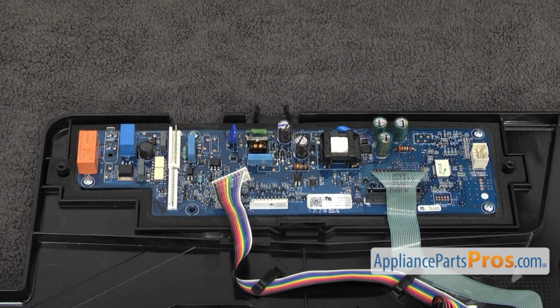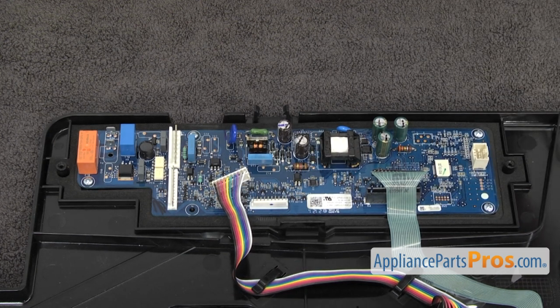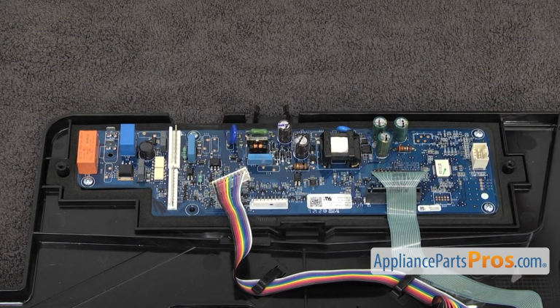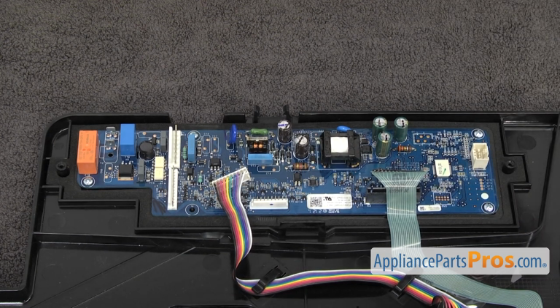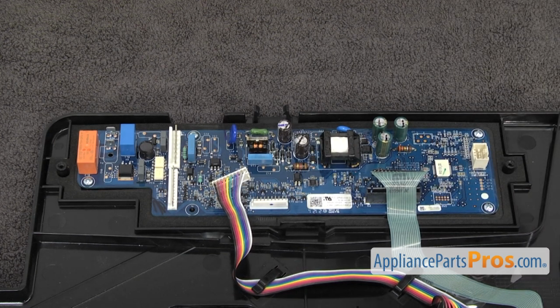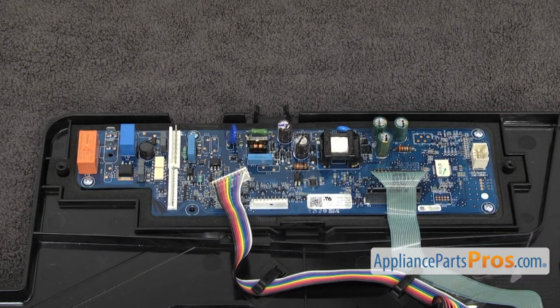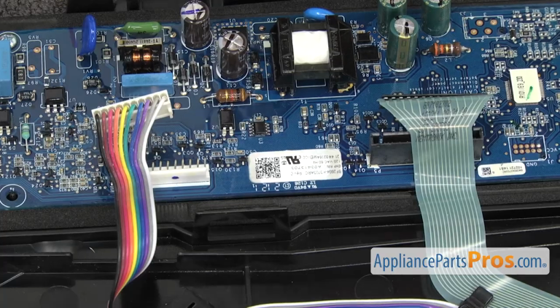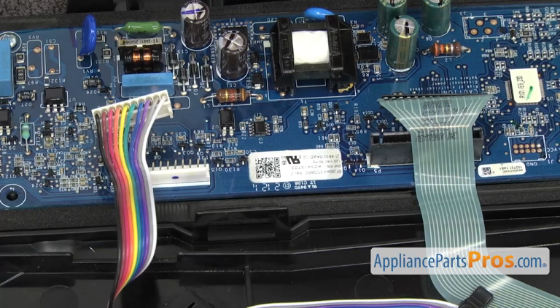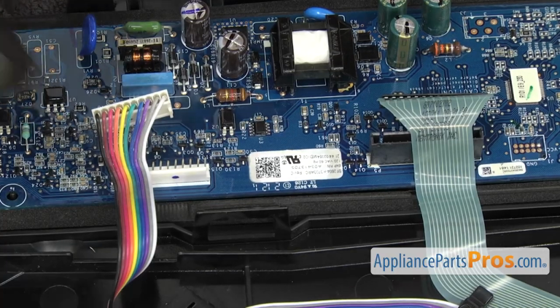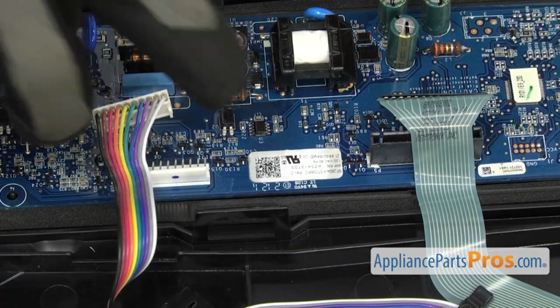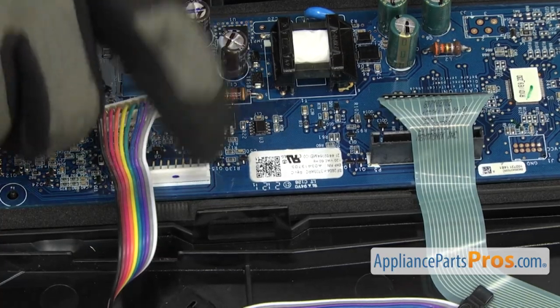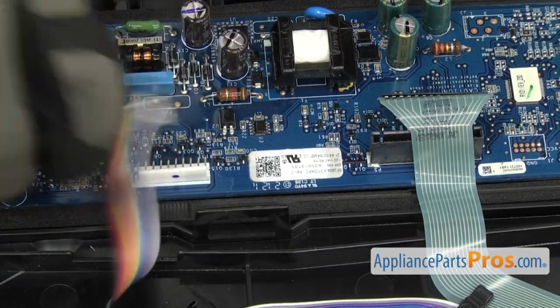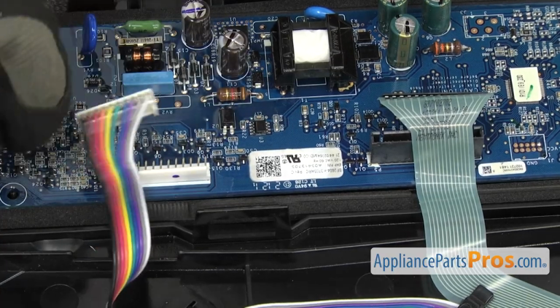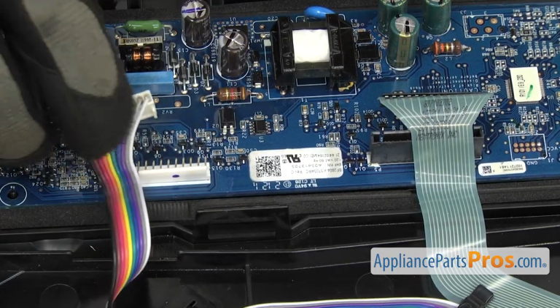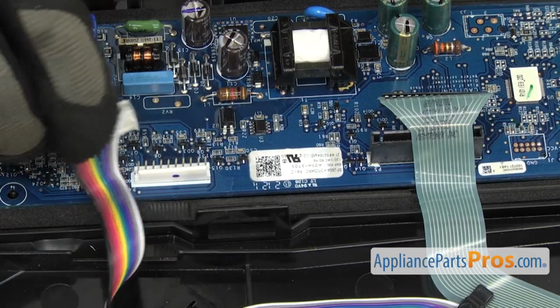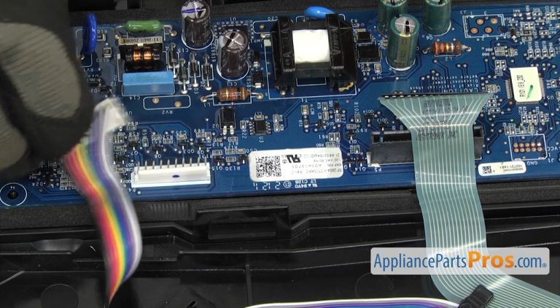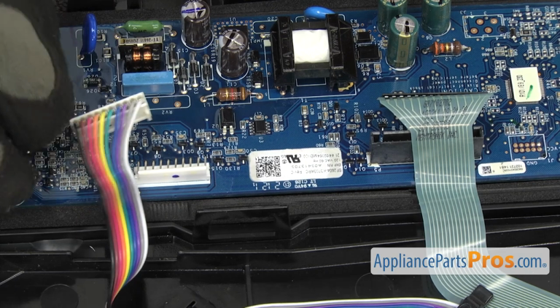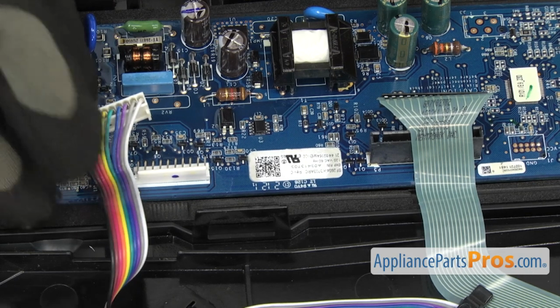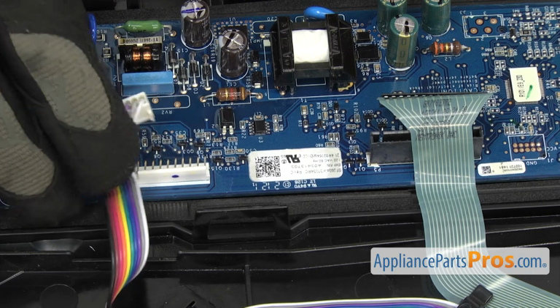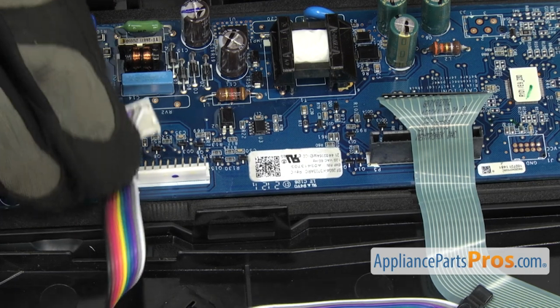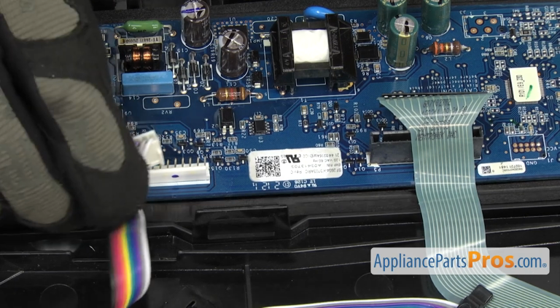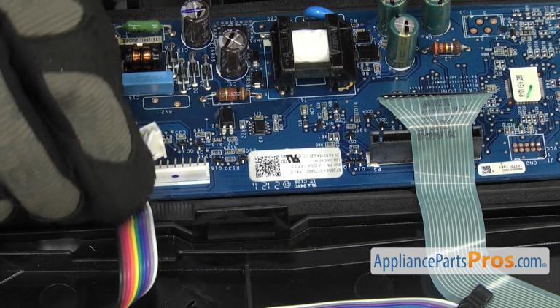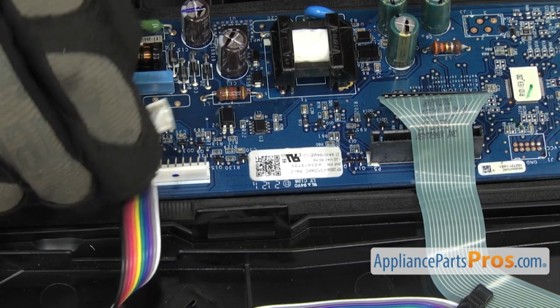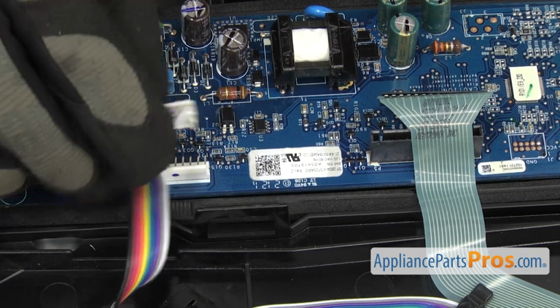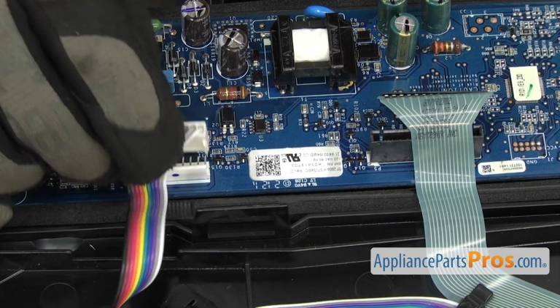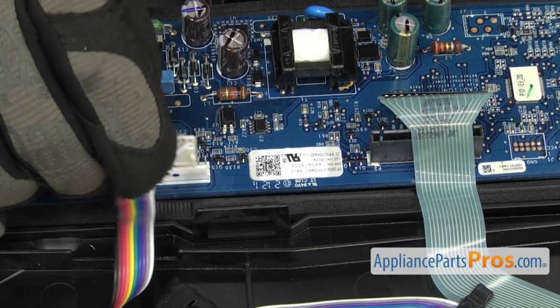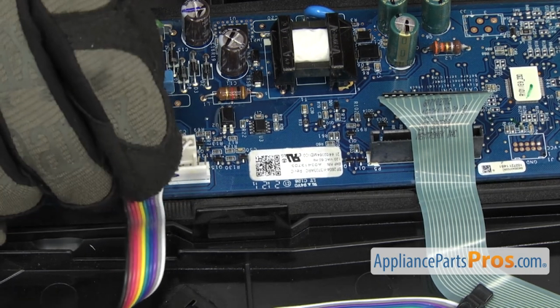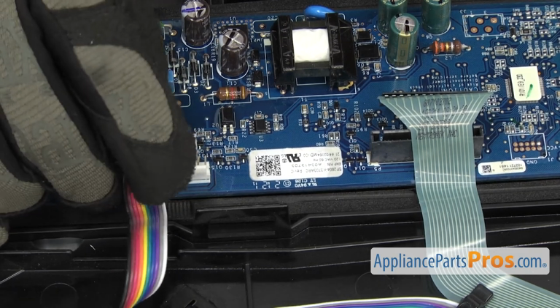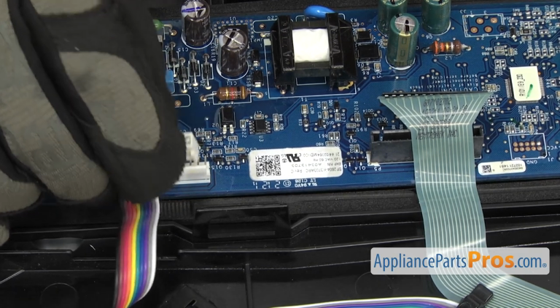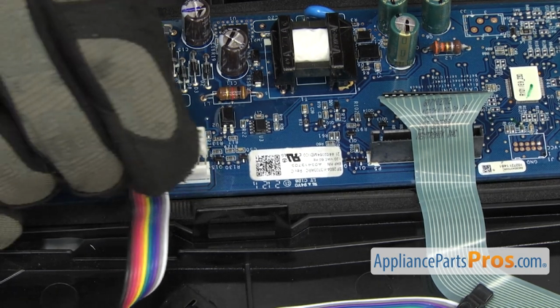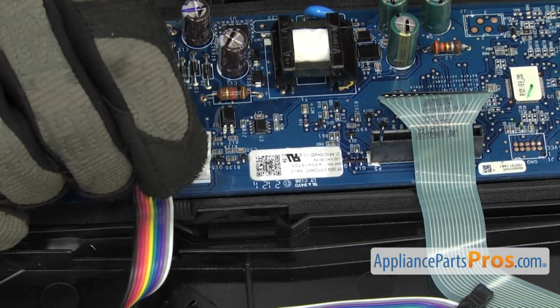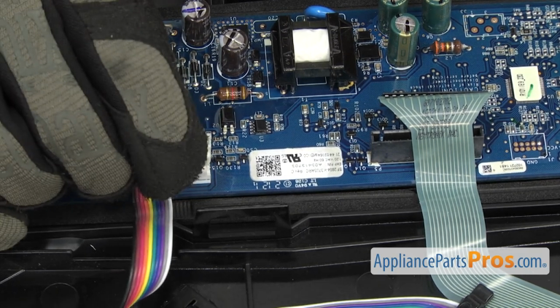Now we can reconnect the ribbon cables. All you have to do is line them up and push them on so you get a good connection.